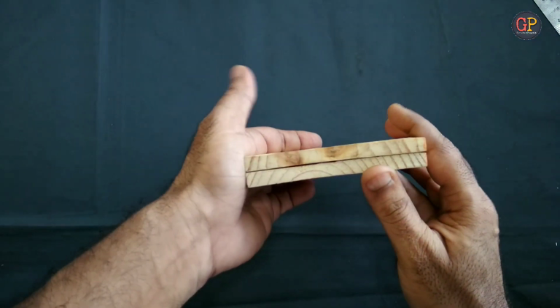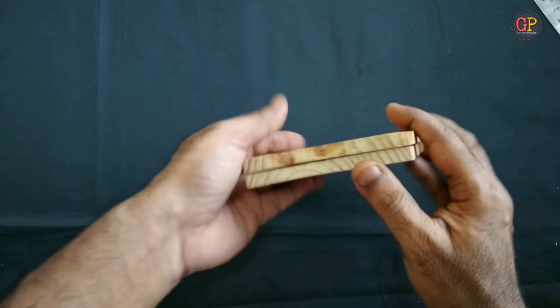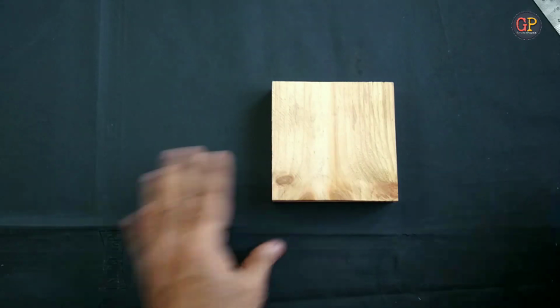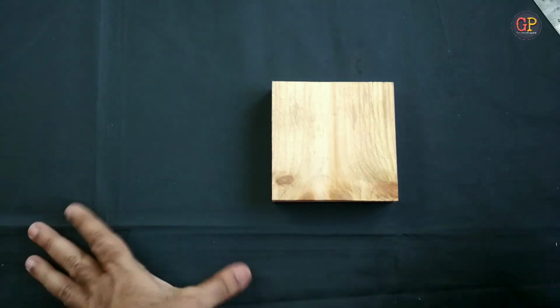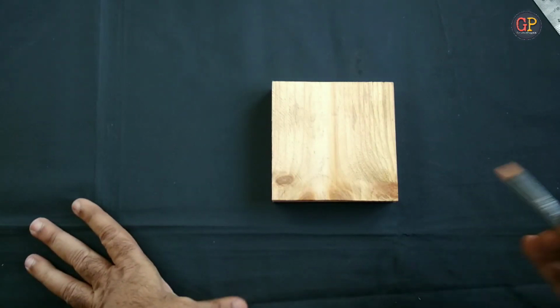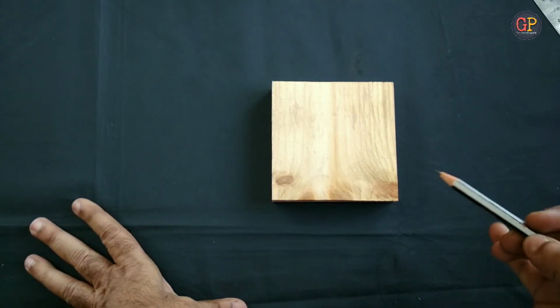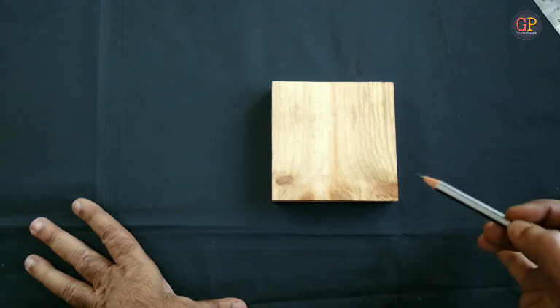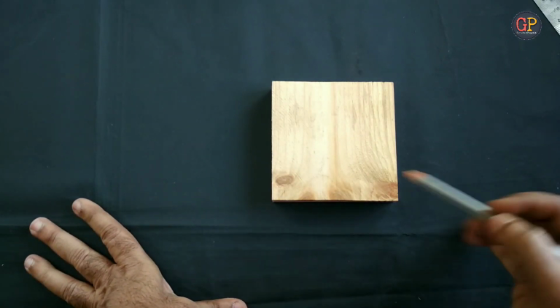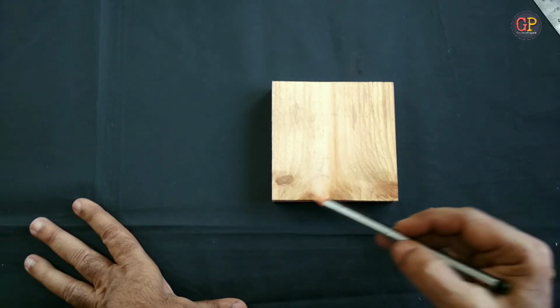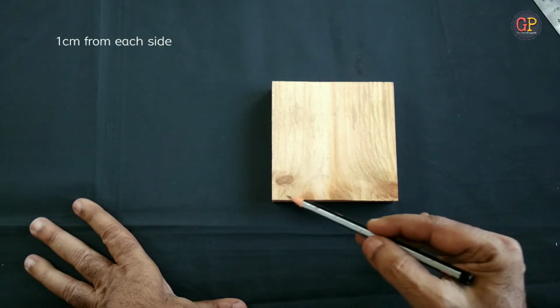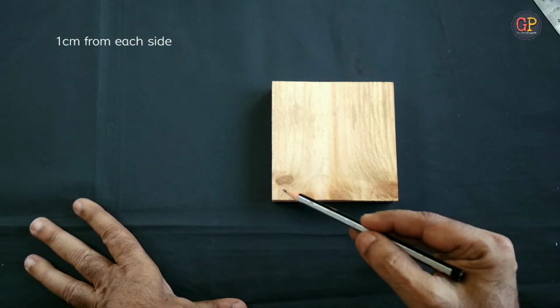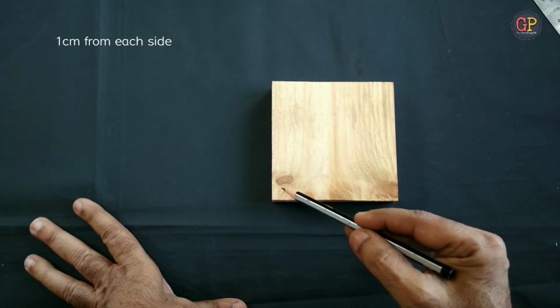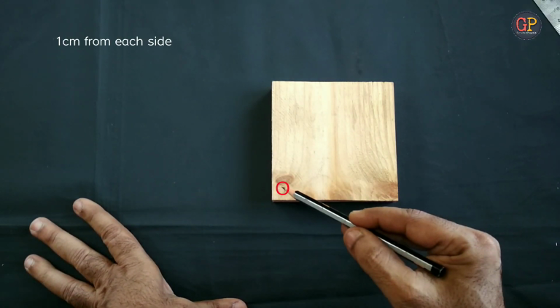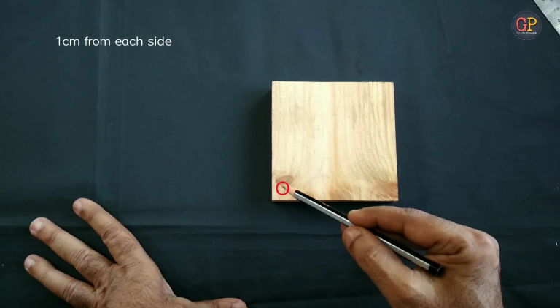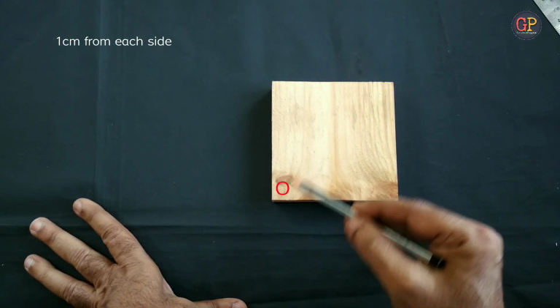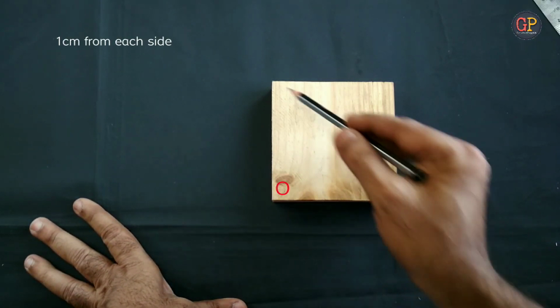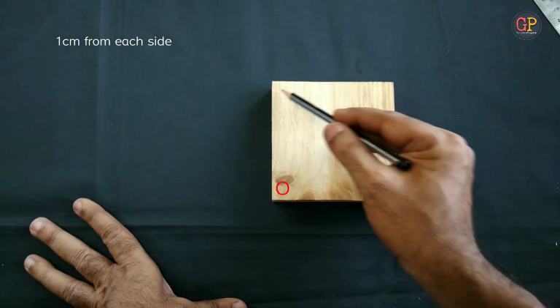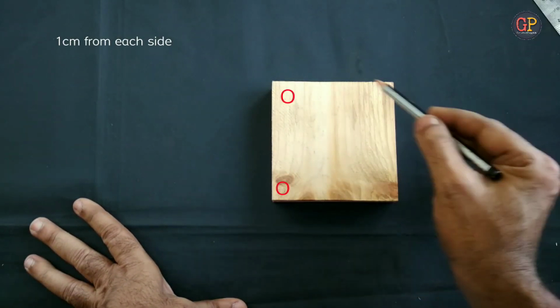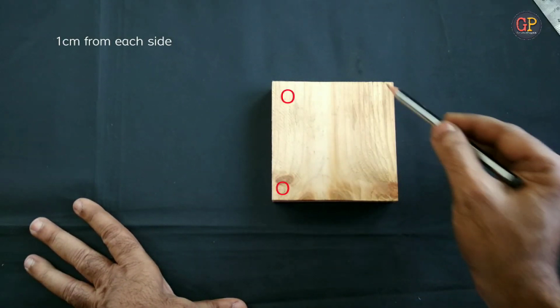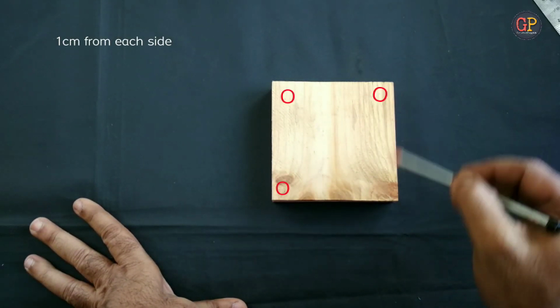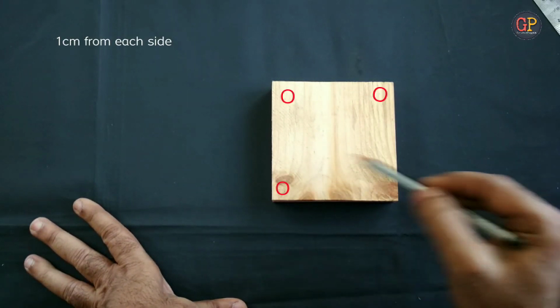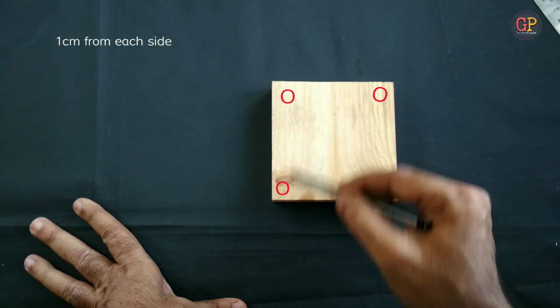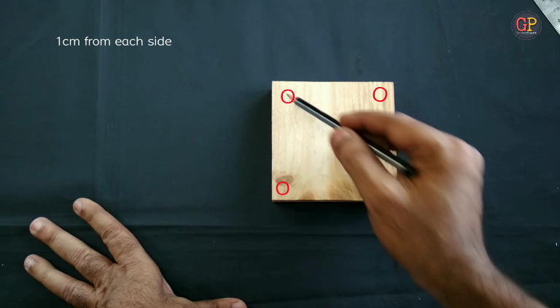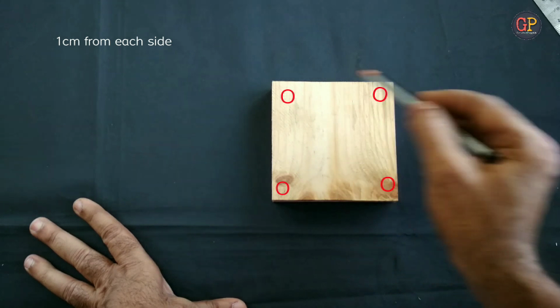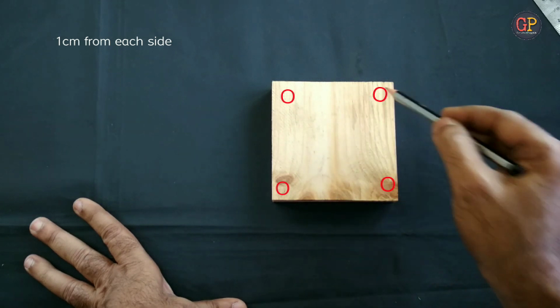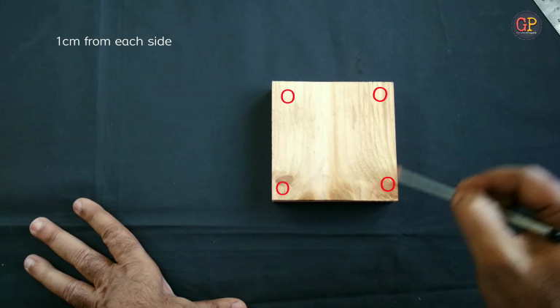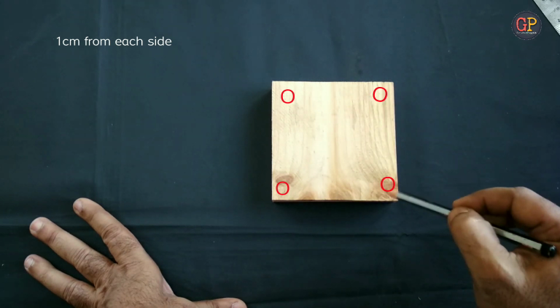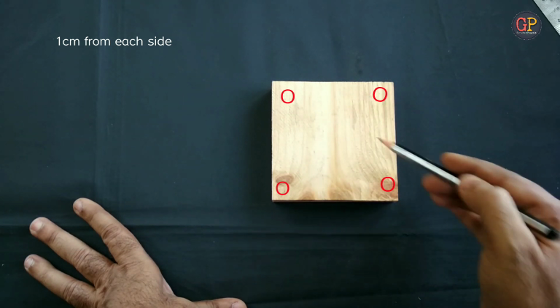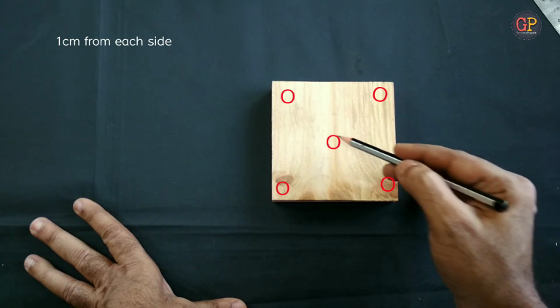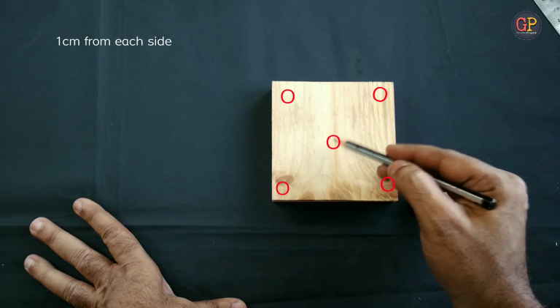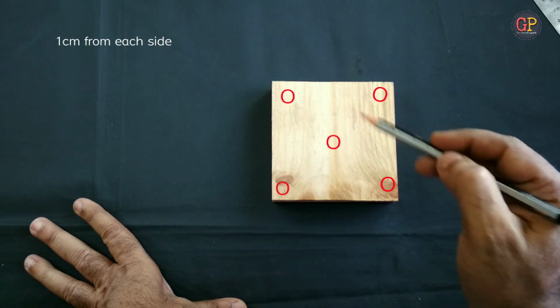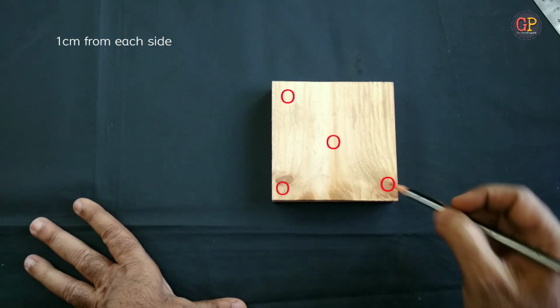We need 5 holes: one, two, three, four — so 4 sides and the center.